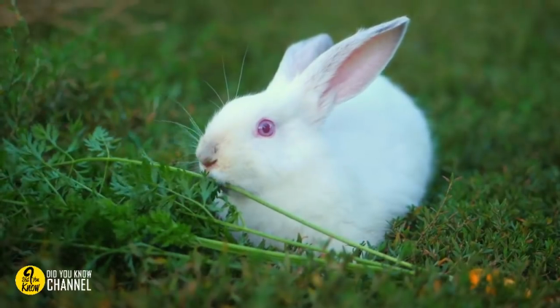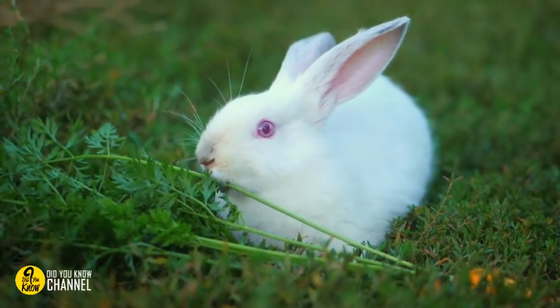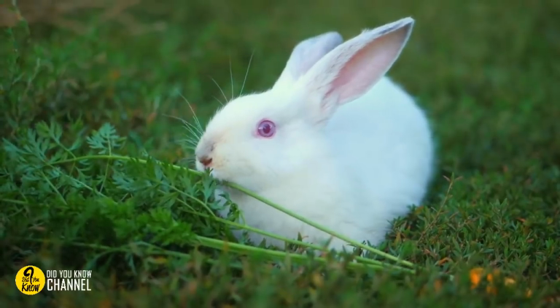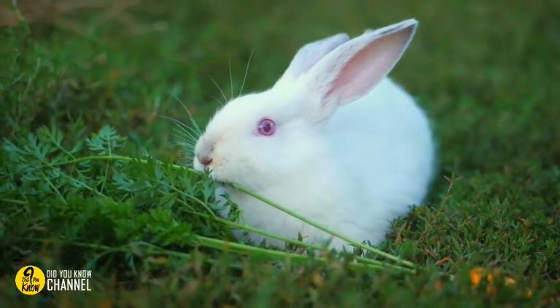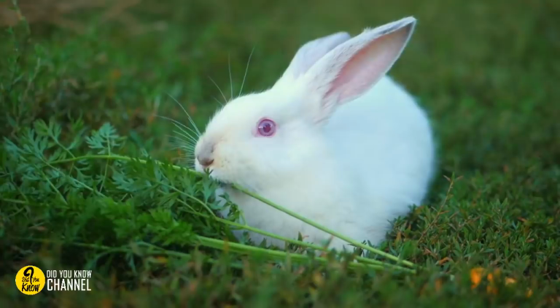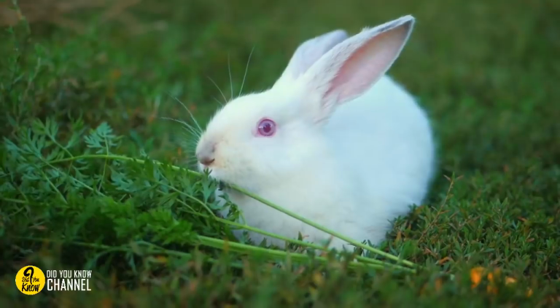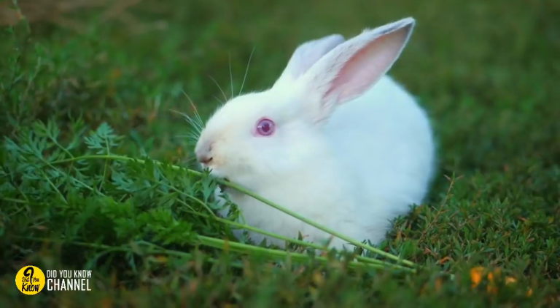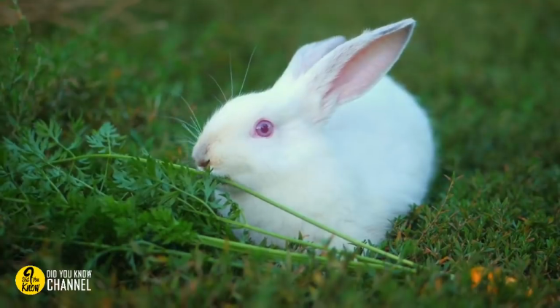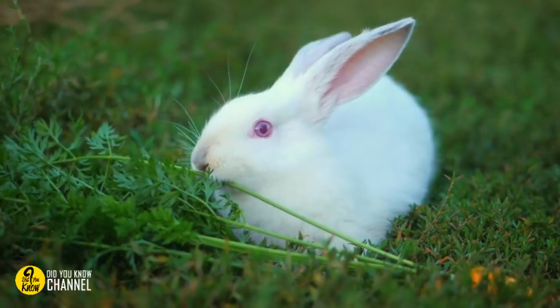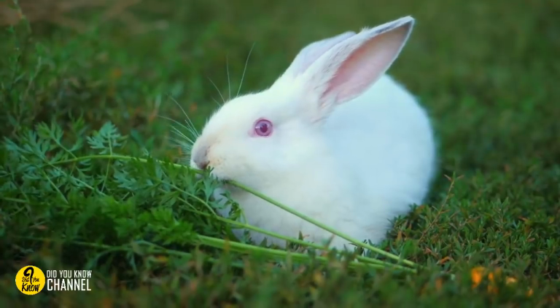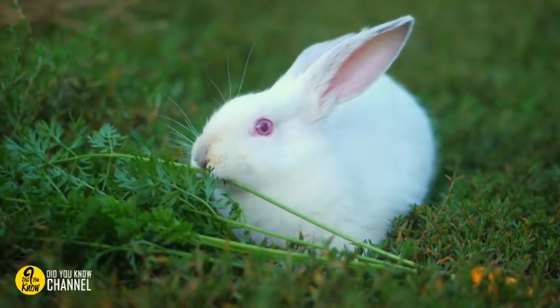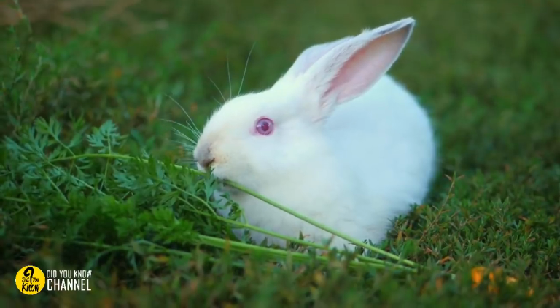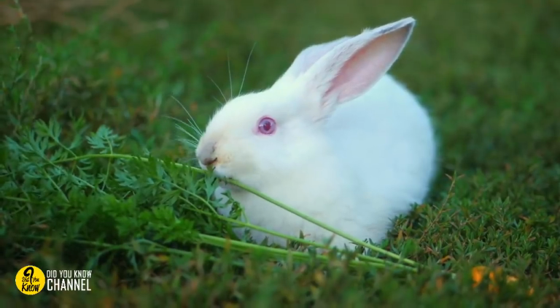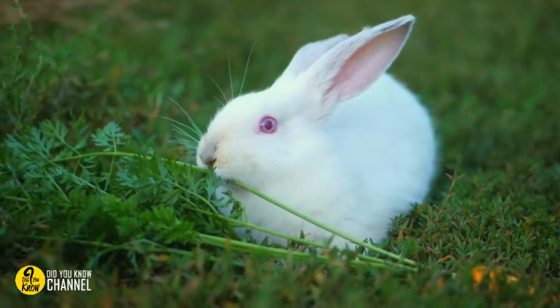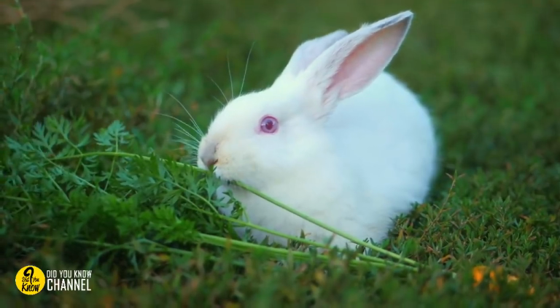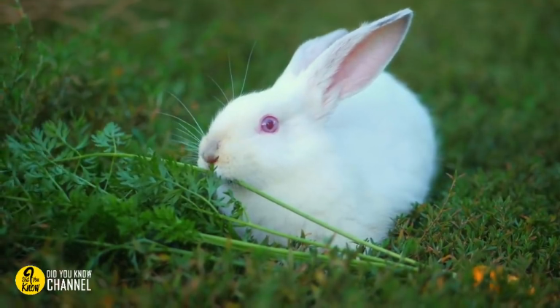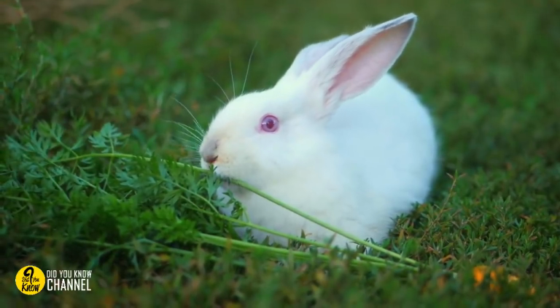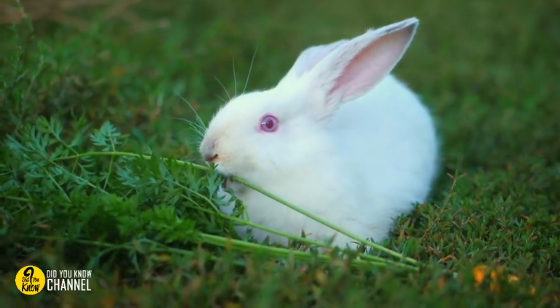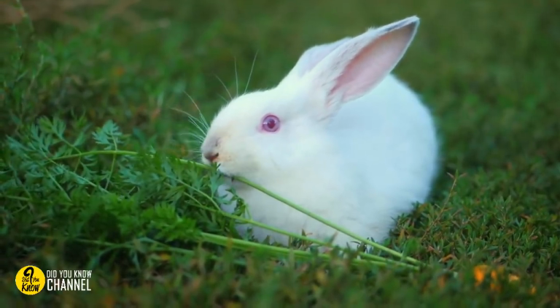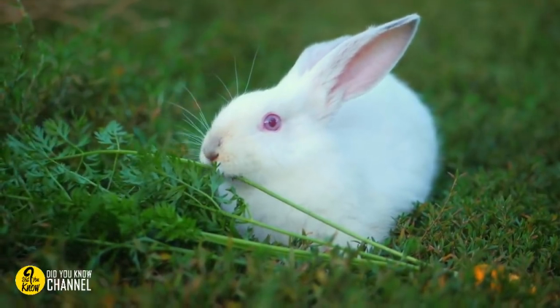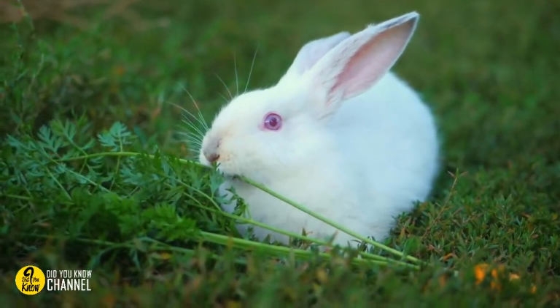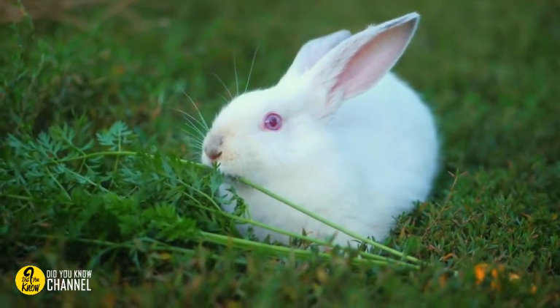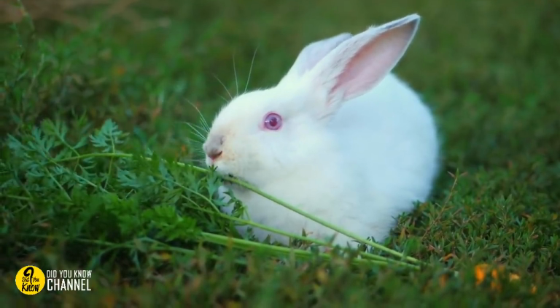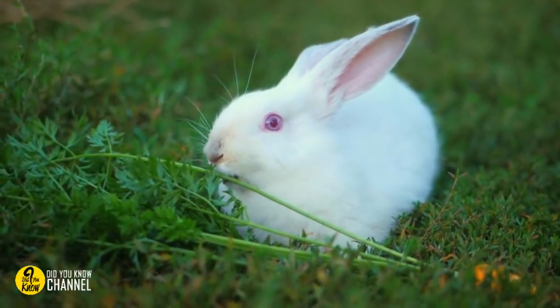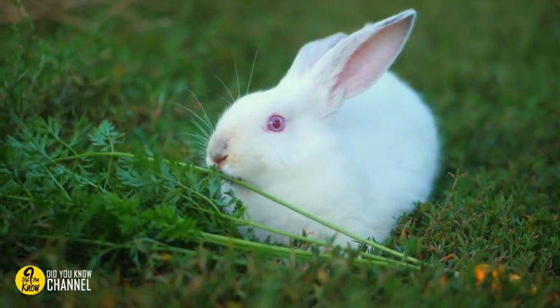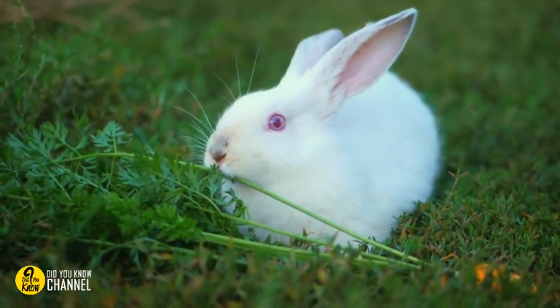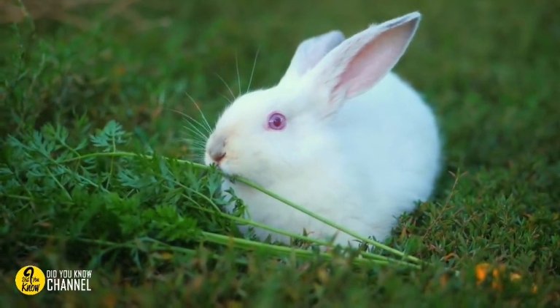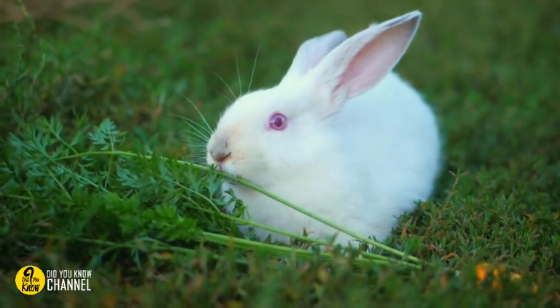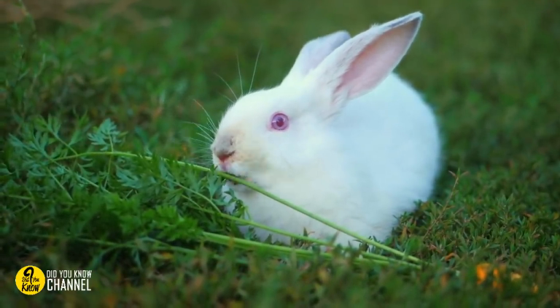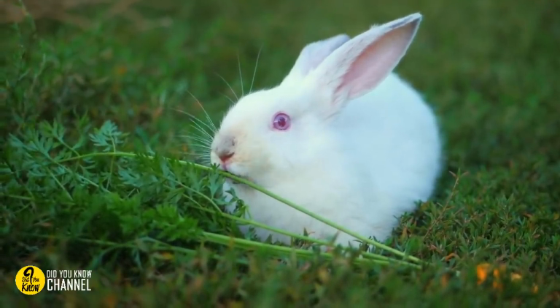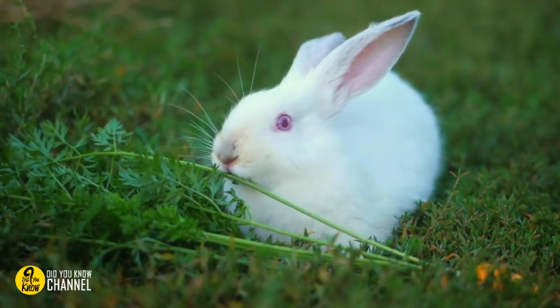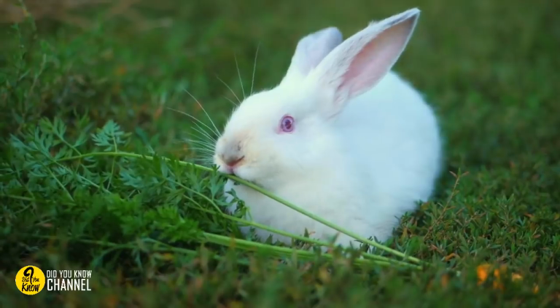9. It's not unusual for little critters to sneak into attics and crawl spaces, especially when the weather is cooler outdoors.